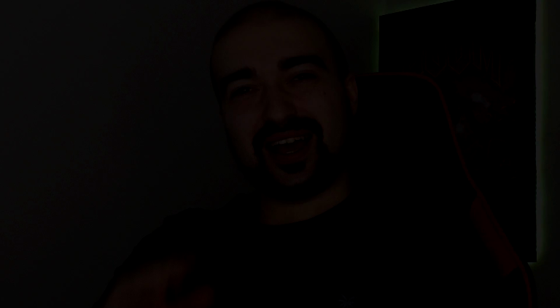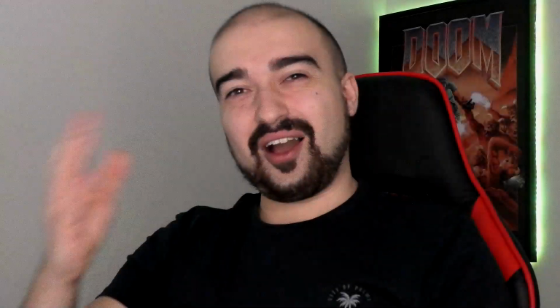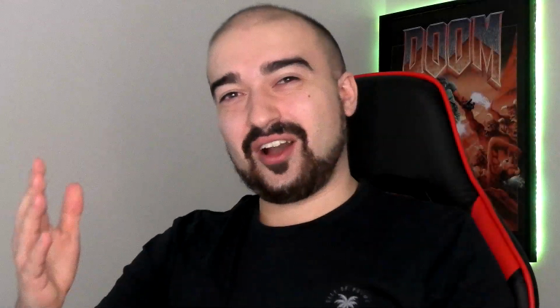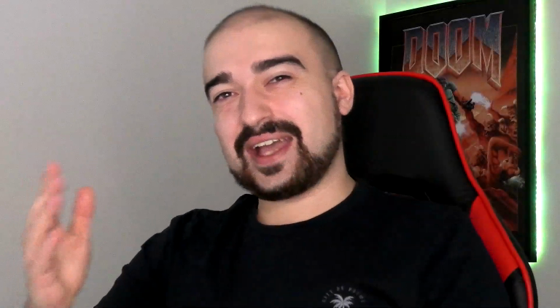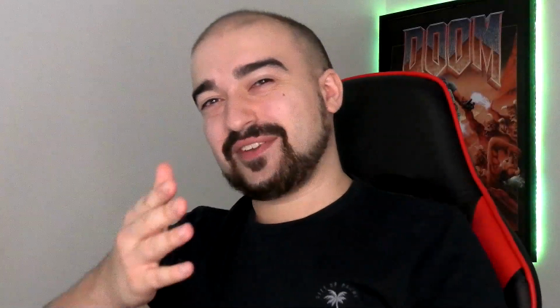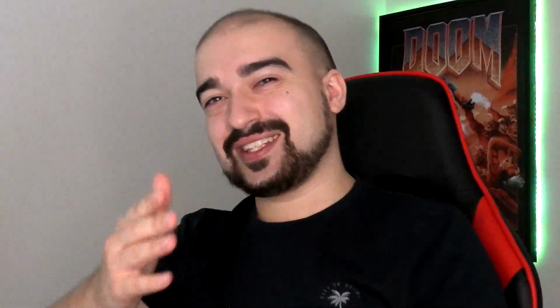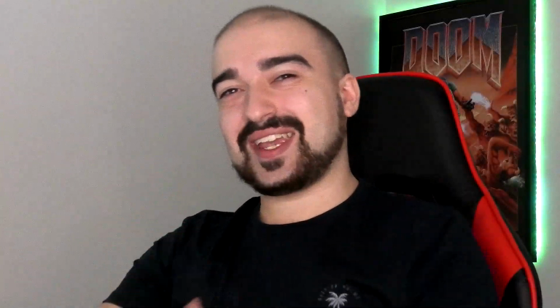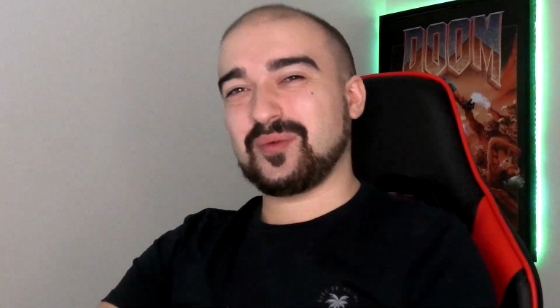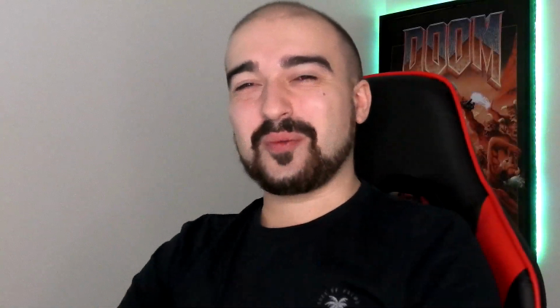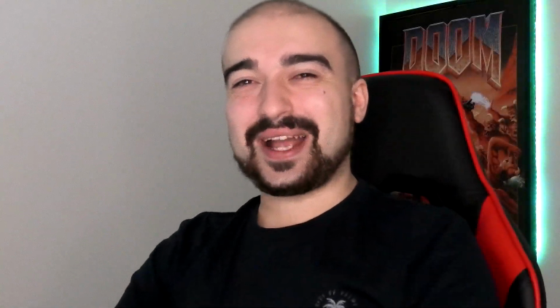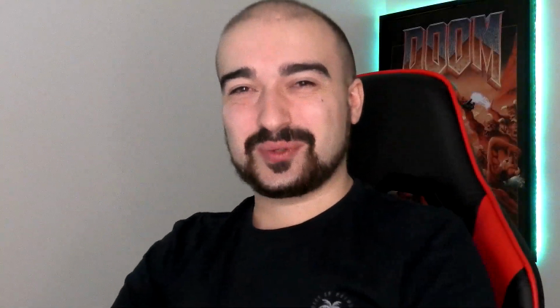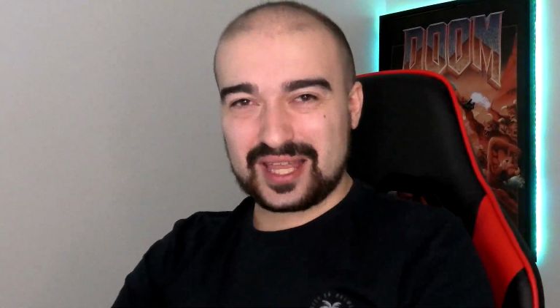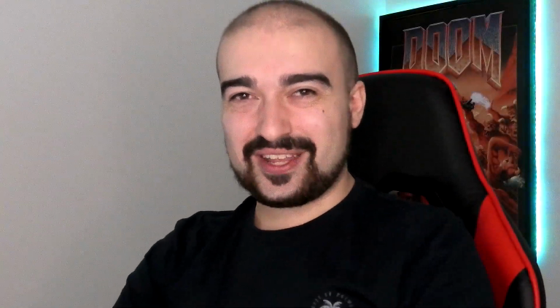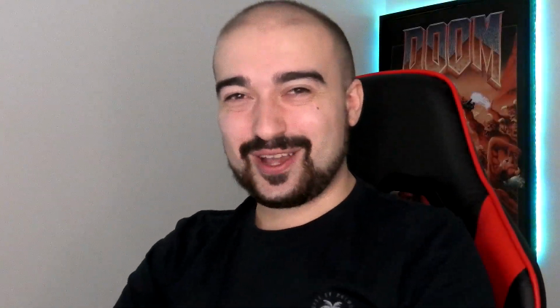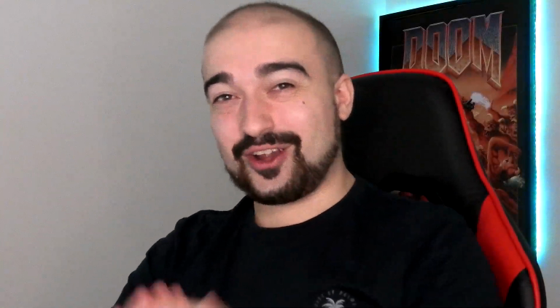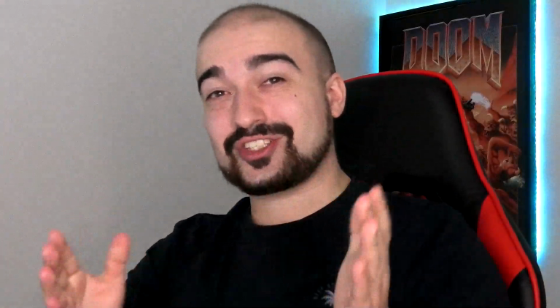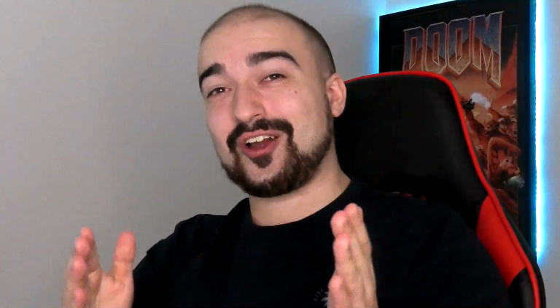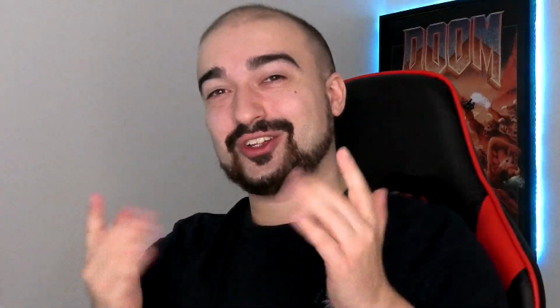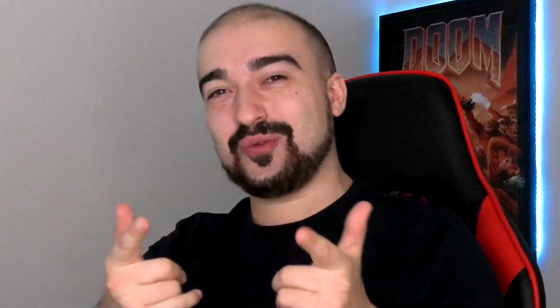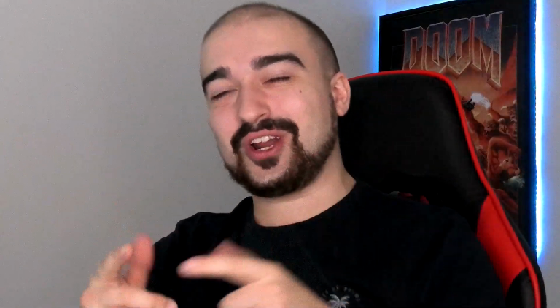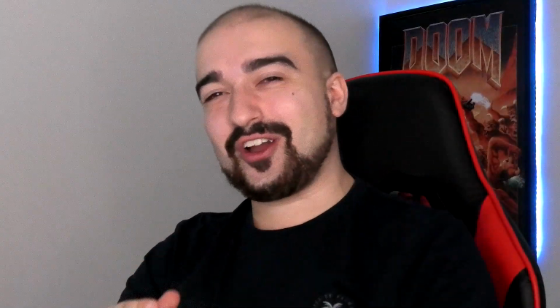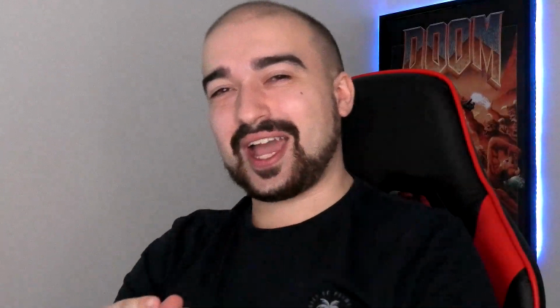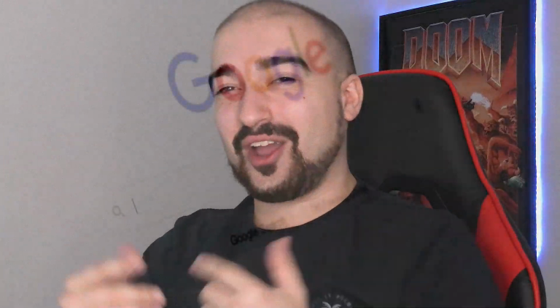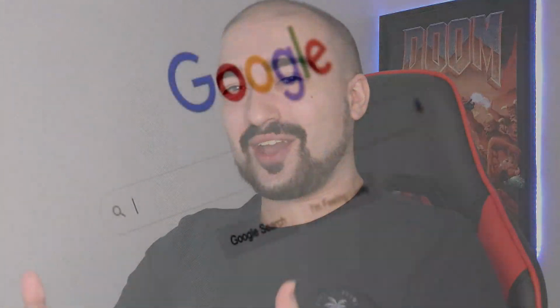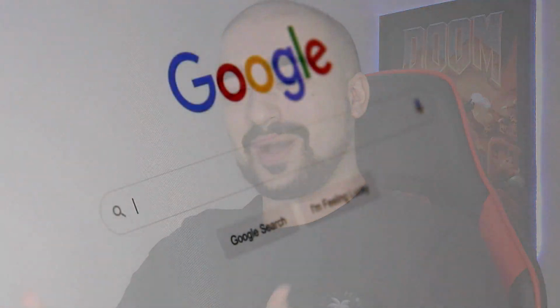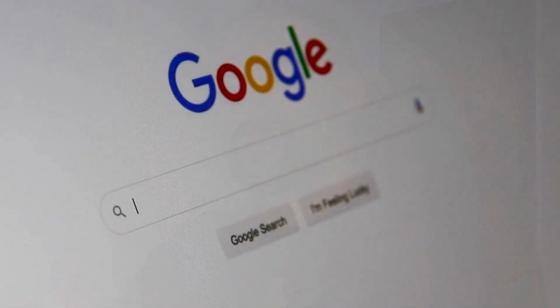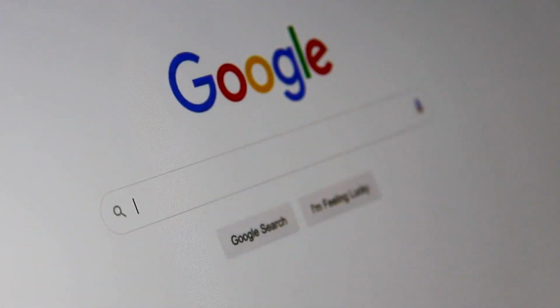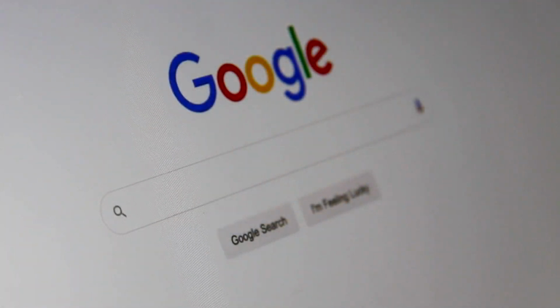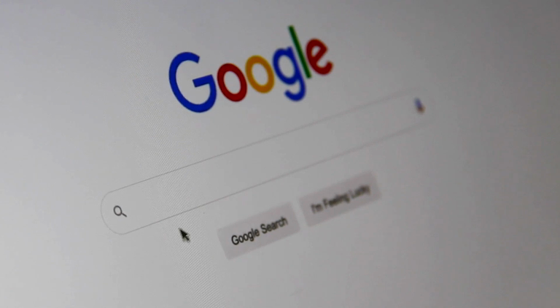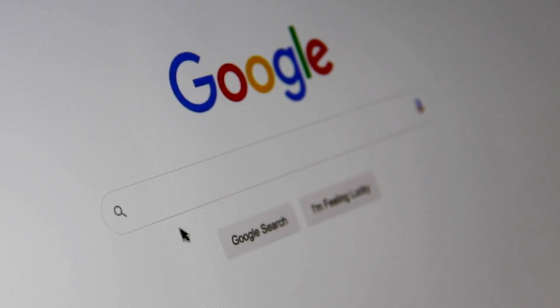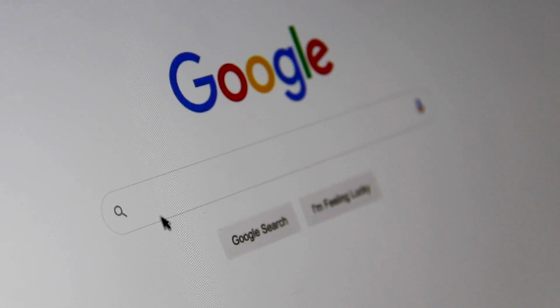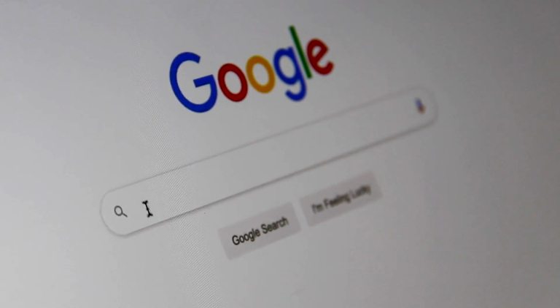Hi guys, Vince here. Welcome back to another video. So, you want to know how to earn money by searching Google.